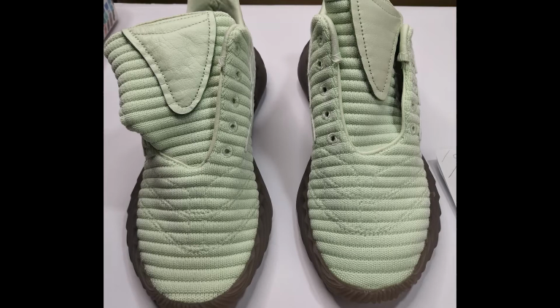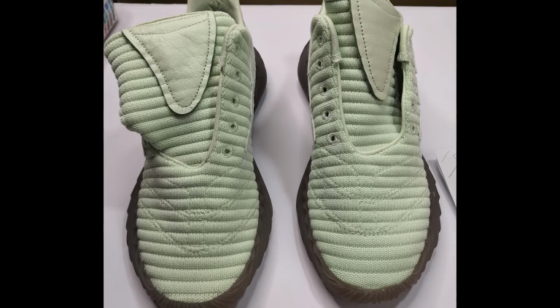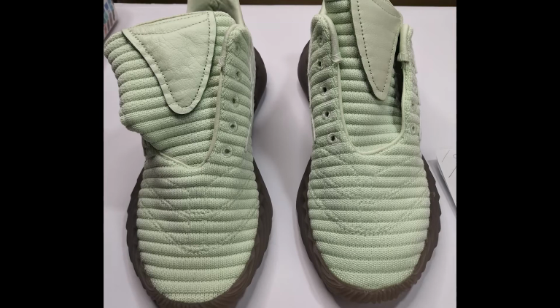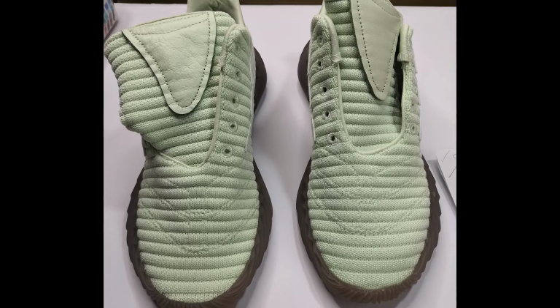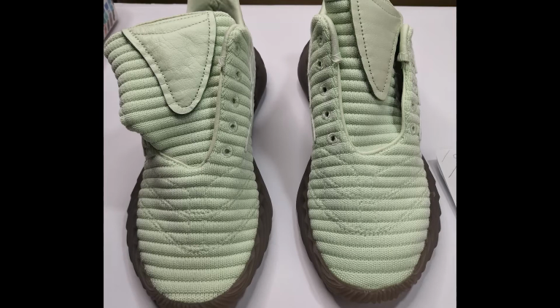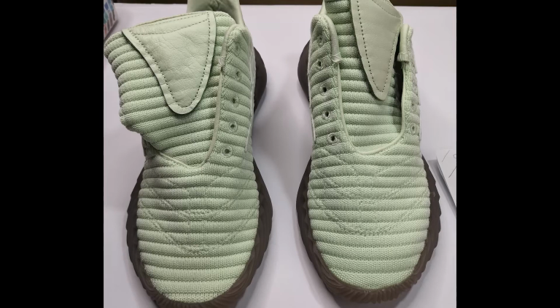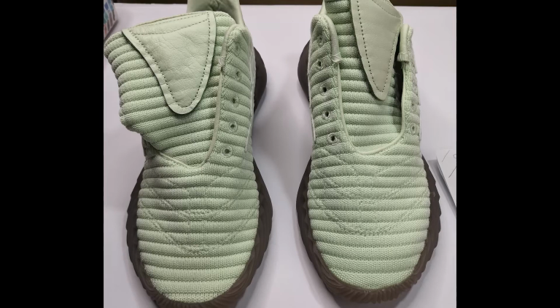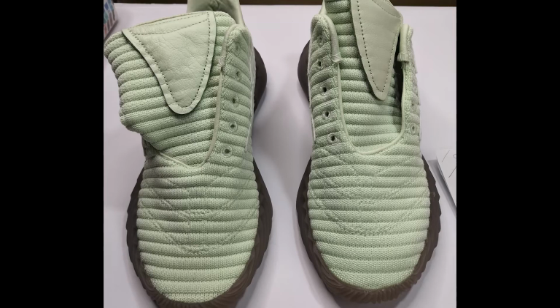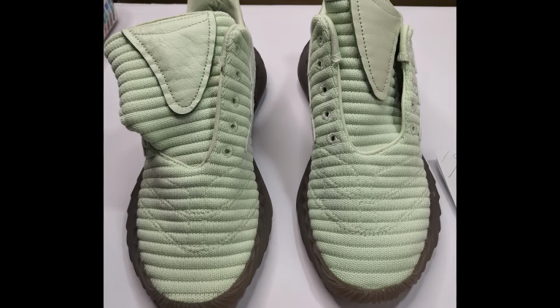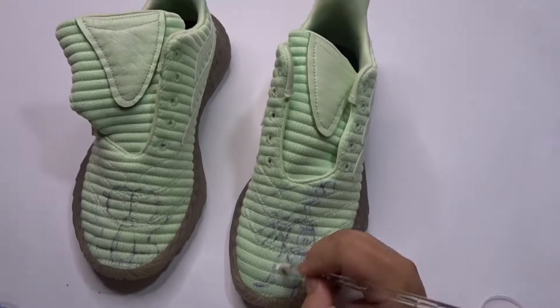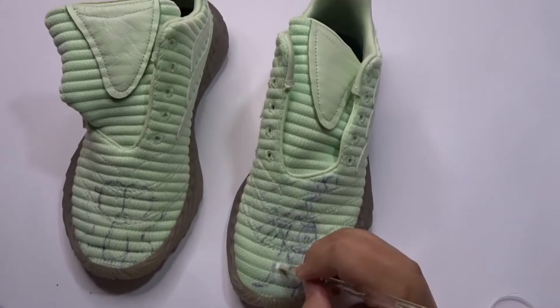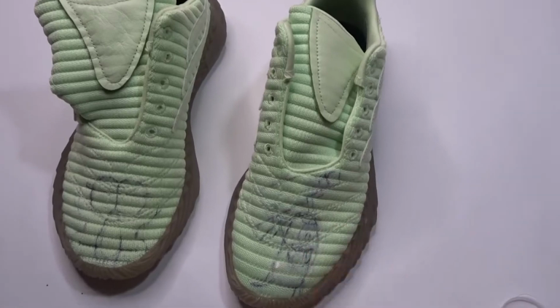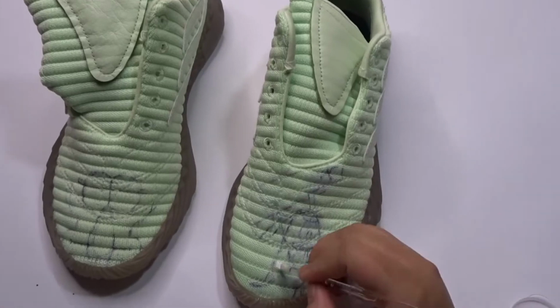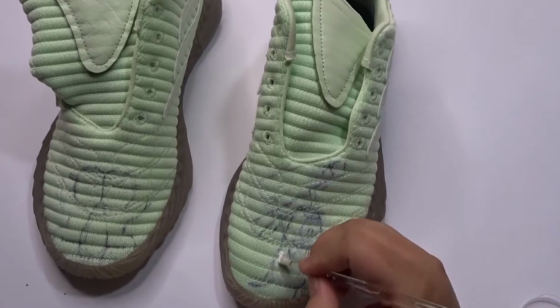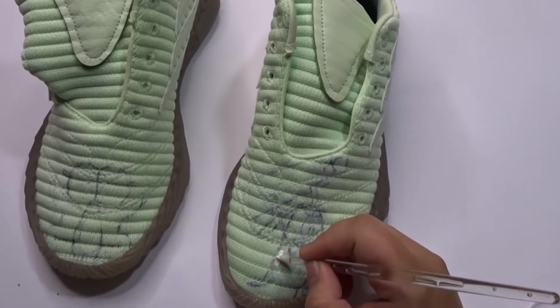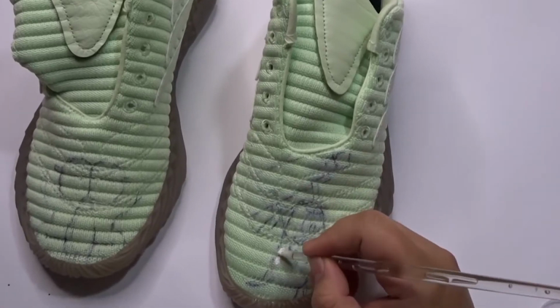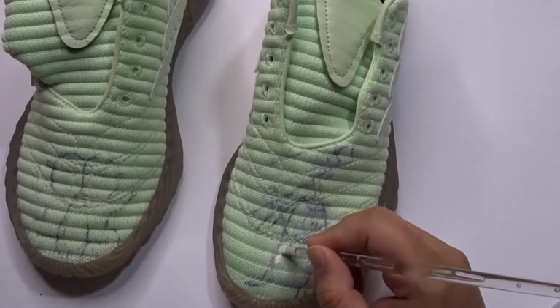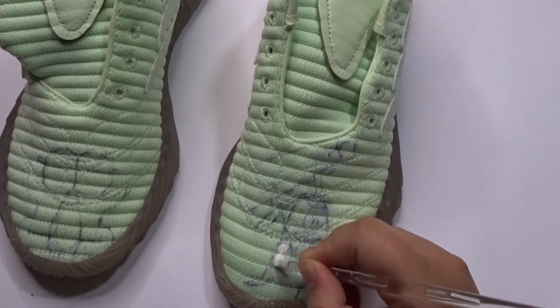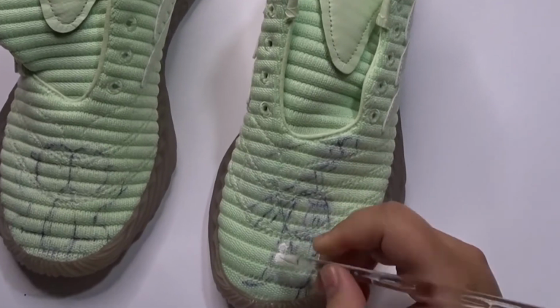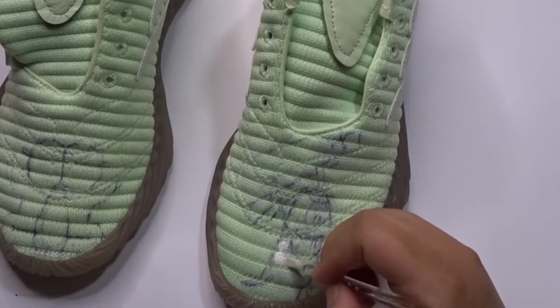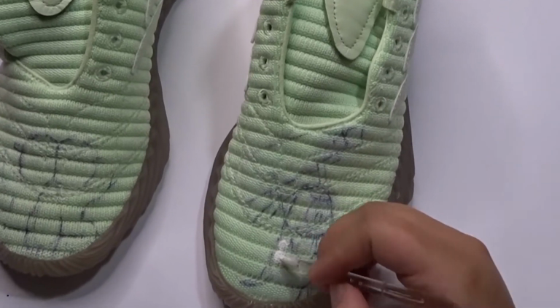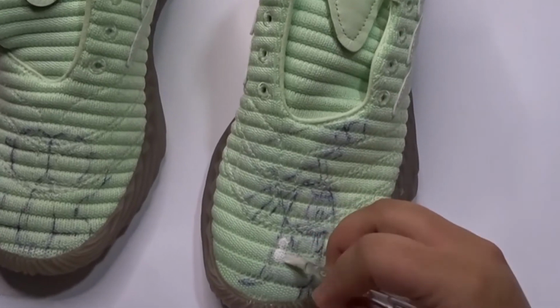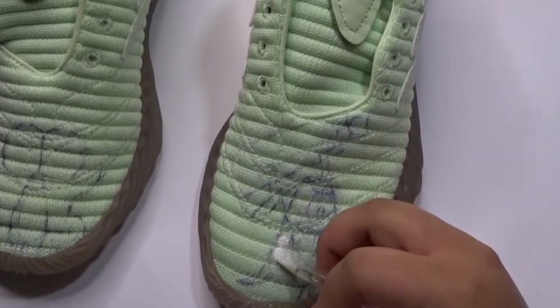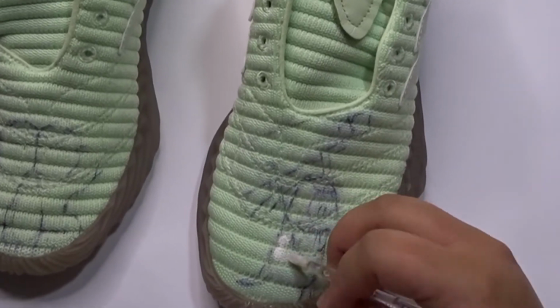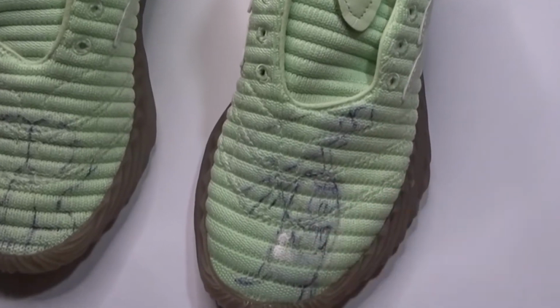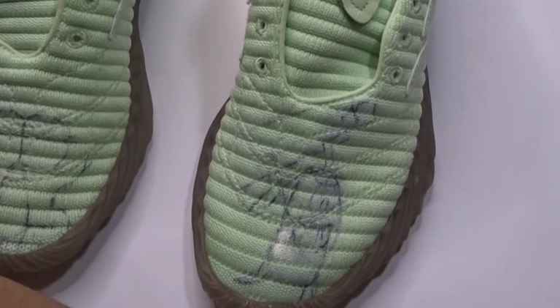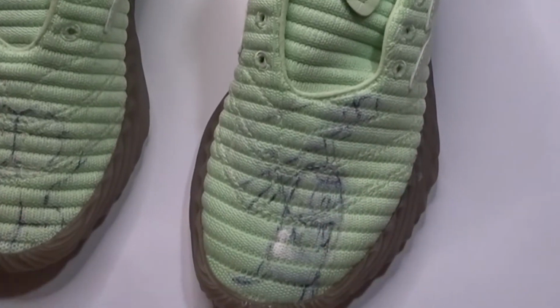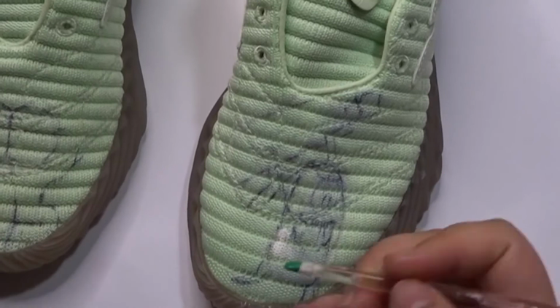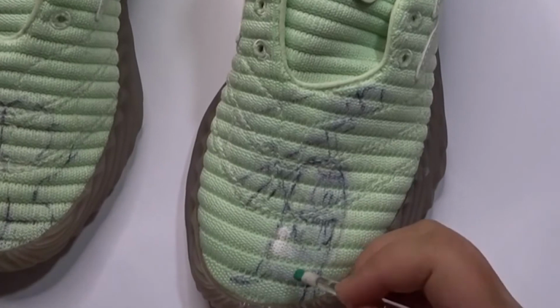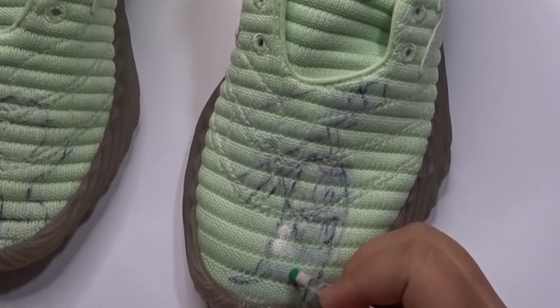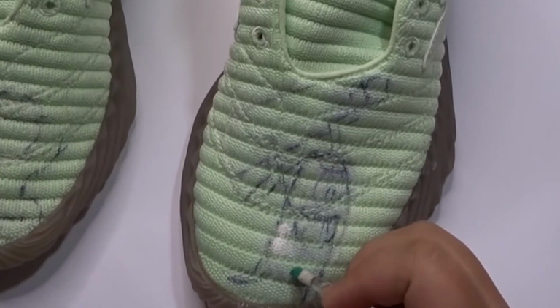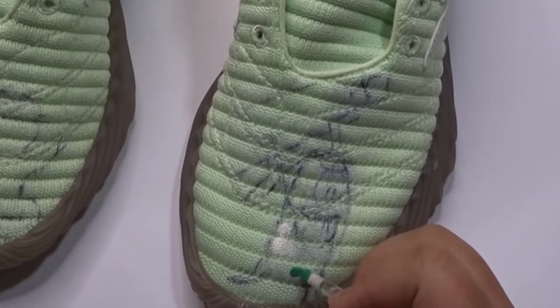Hi guys! For this video, we're gonna paint Squidward and Plankton. This is part of the SpongeBob collection.